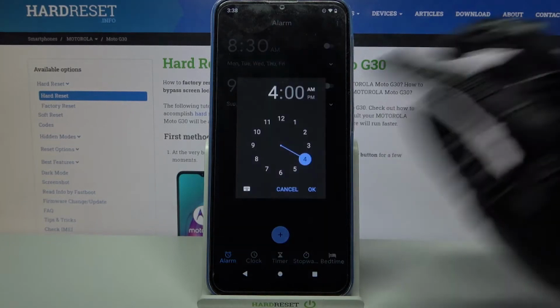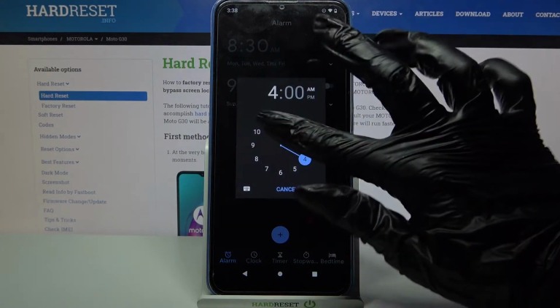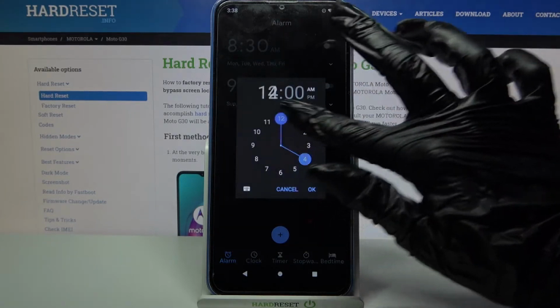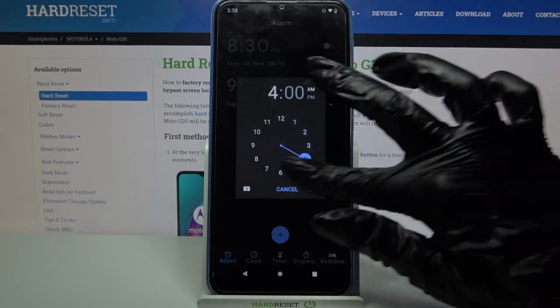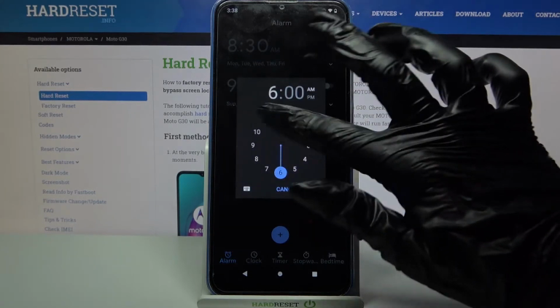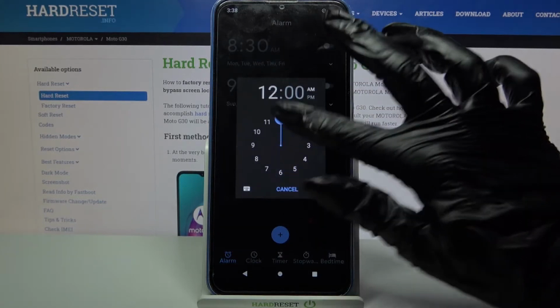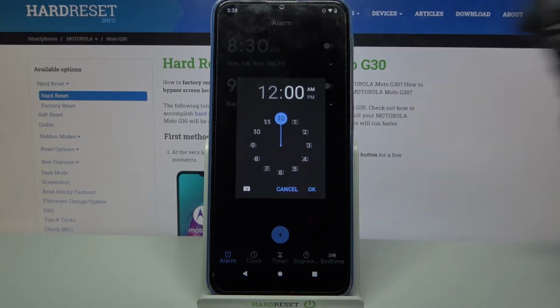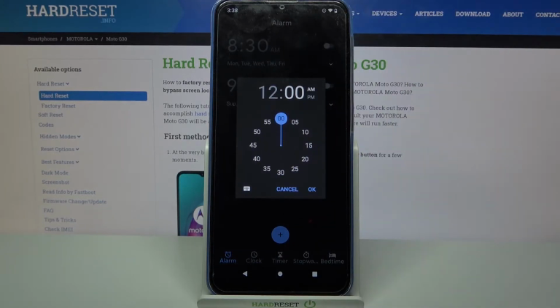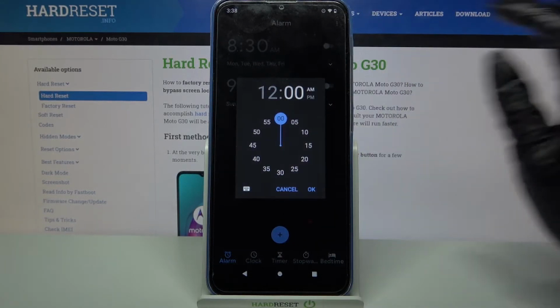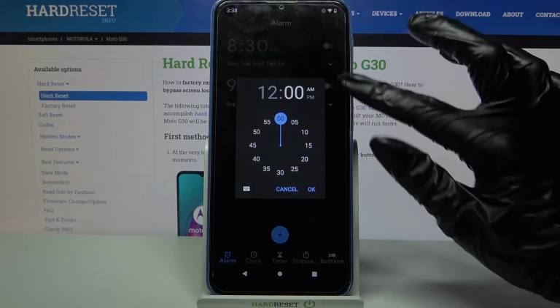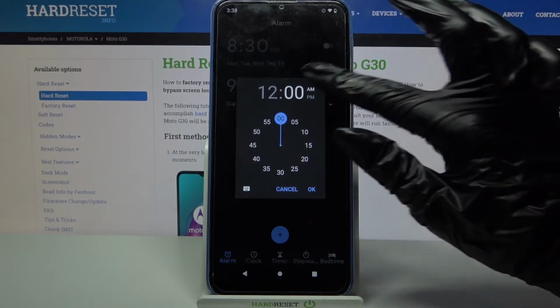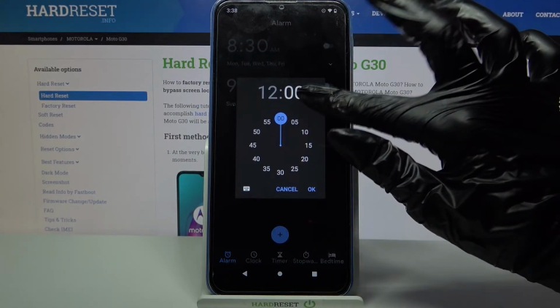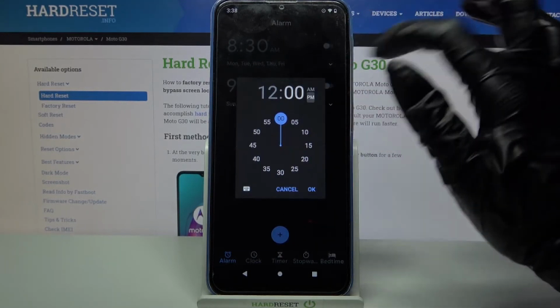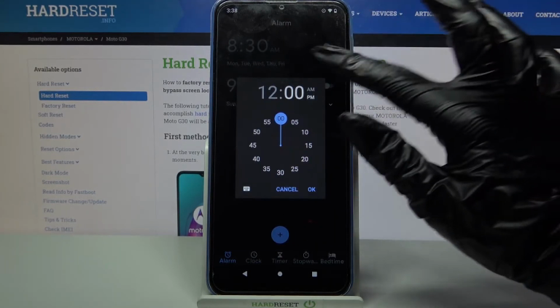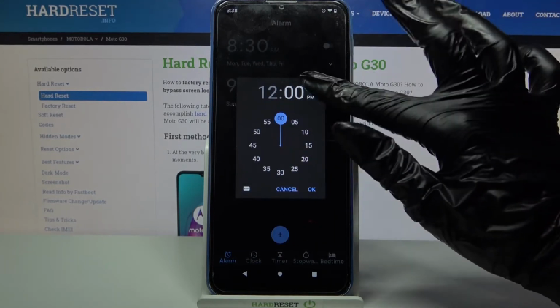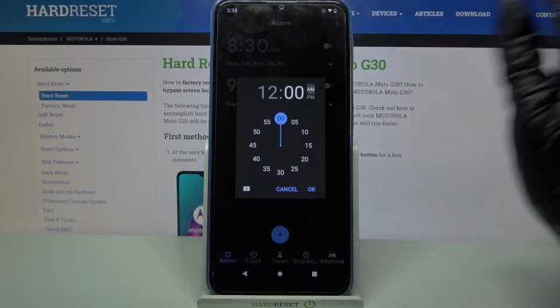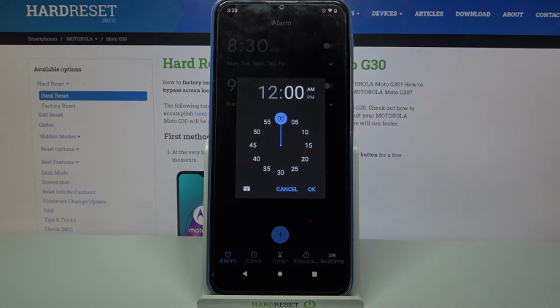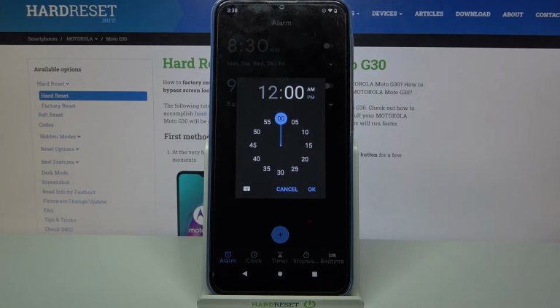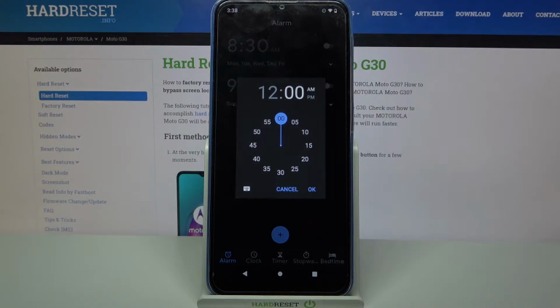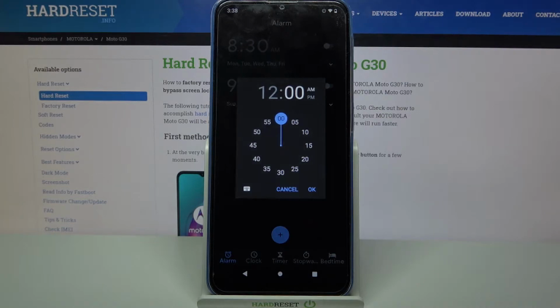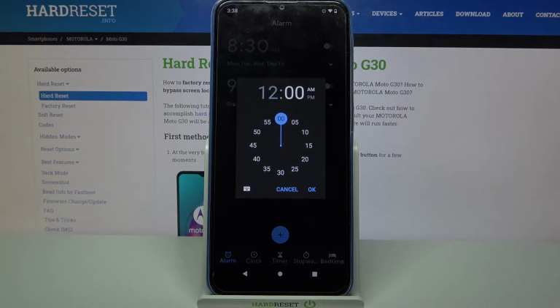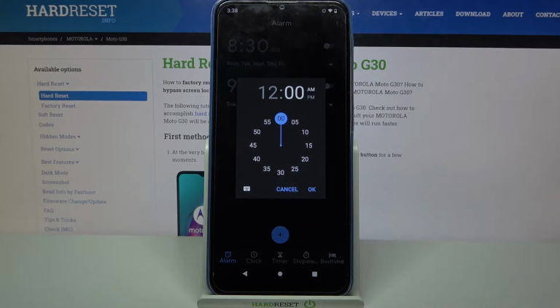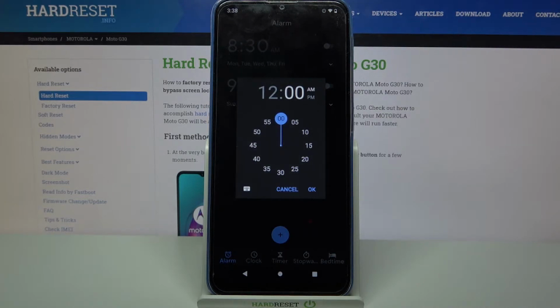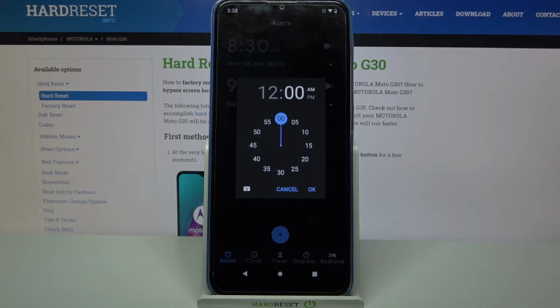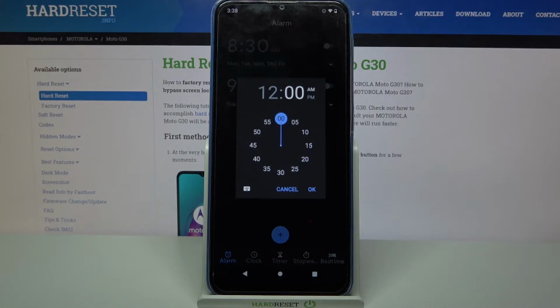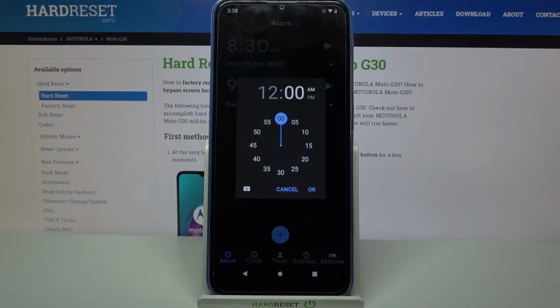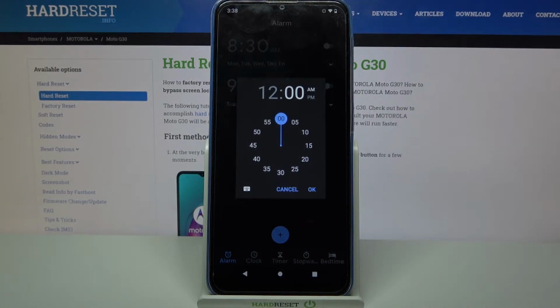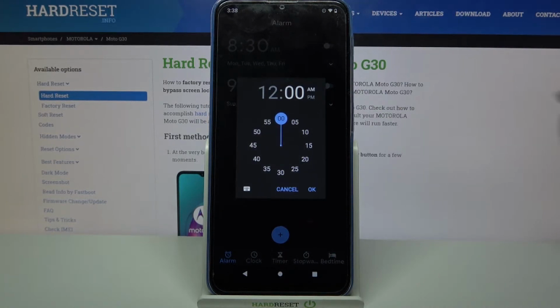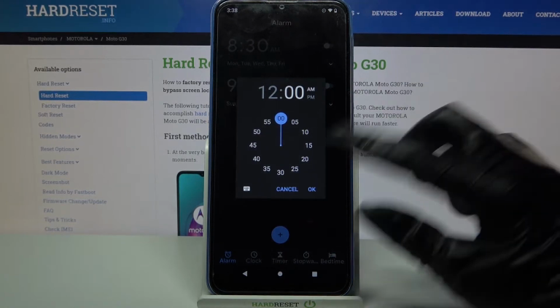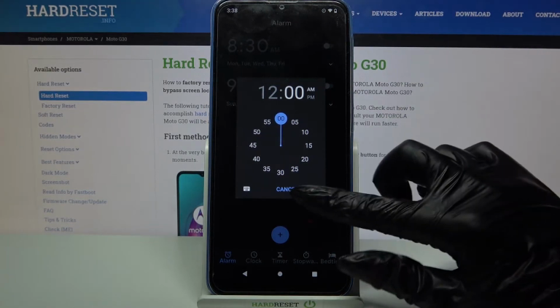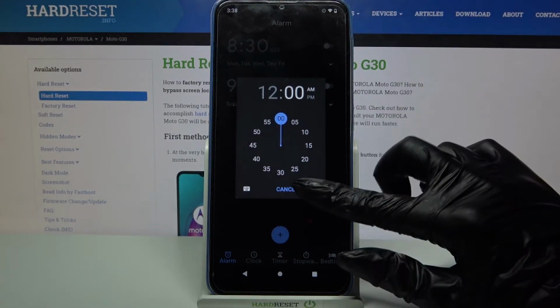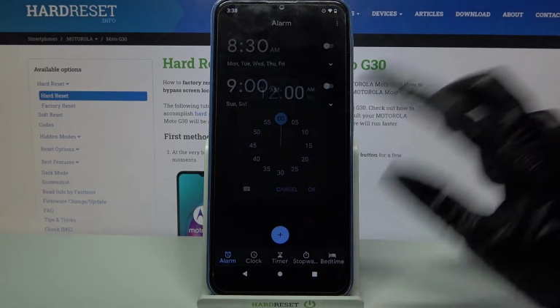Now you can set up an hour and choose AM or PM by clicking on one of the options. When you're done, click OK.